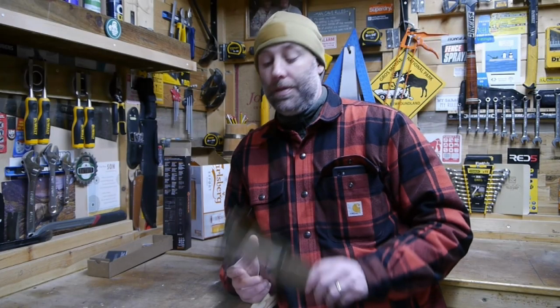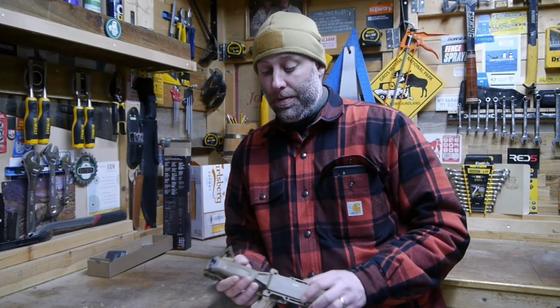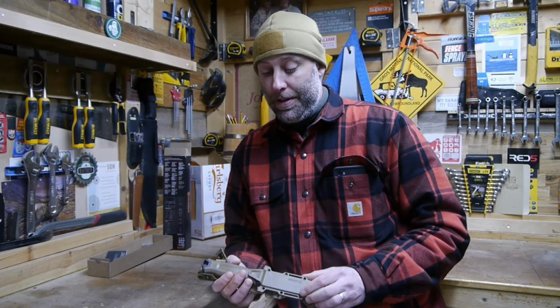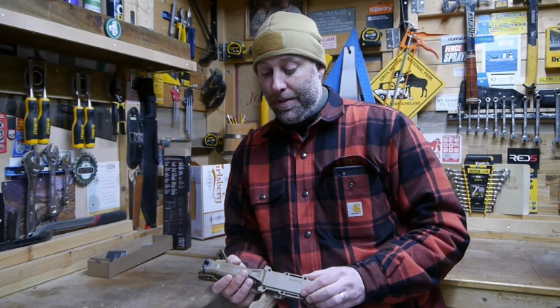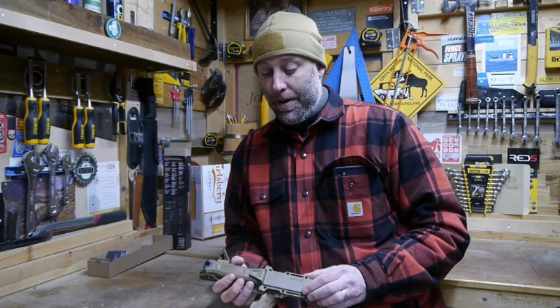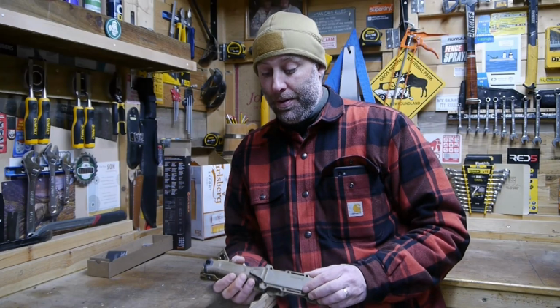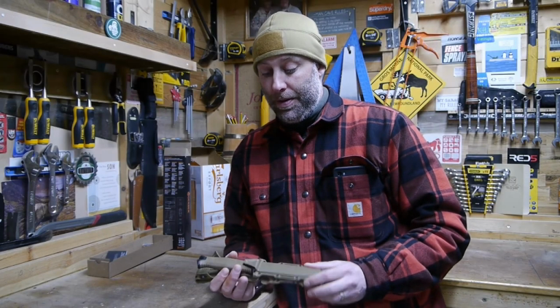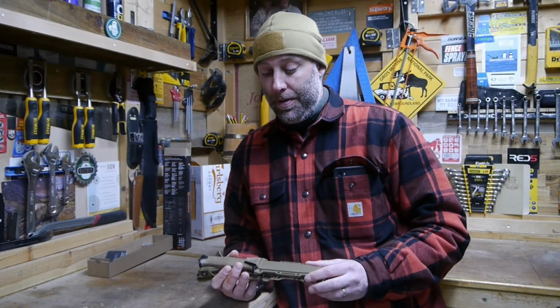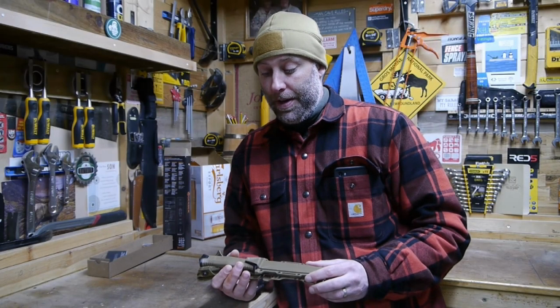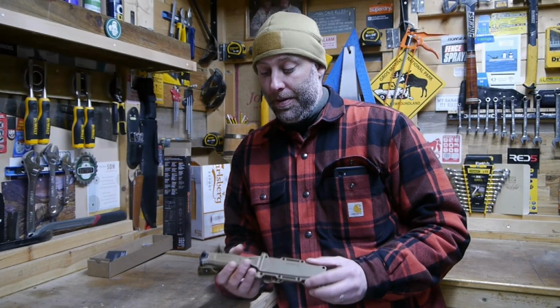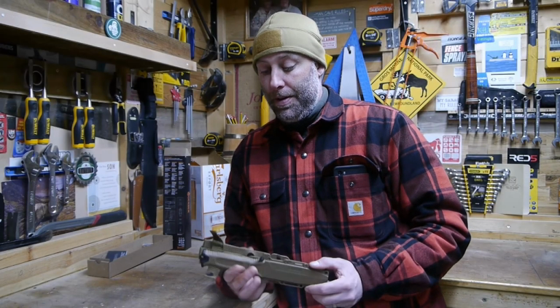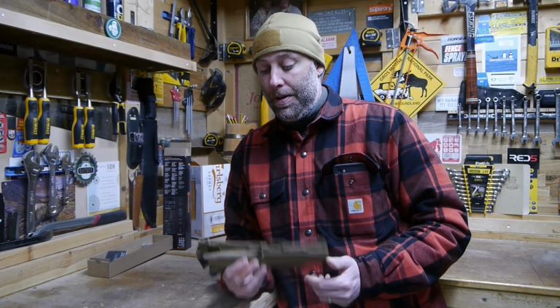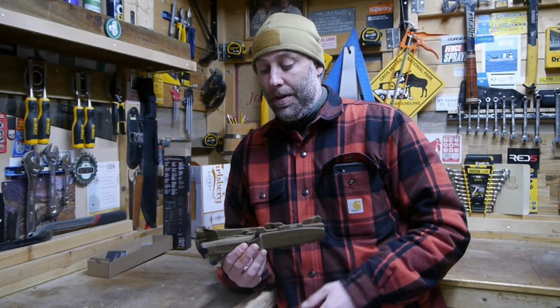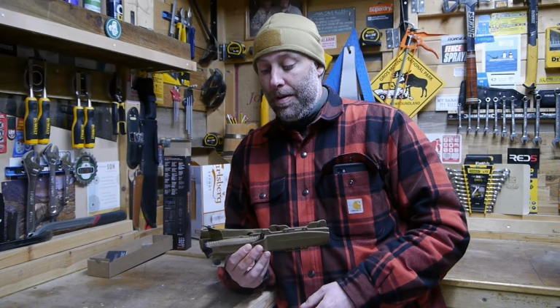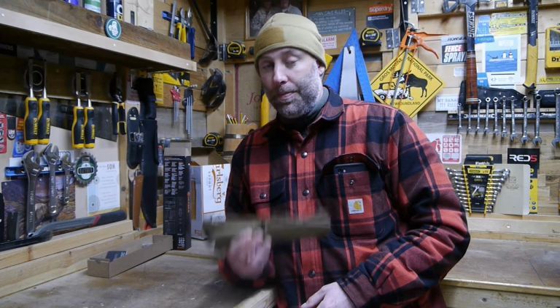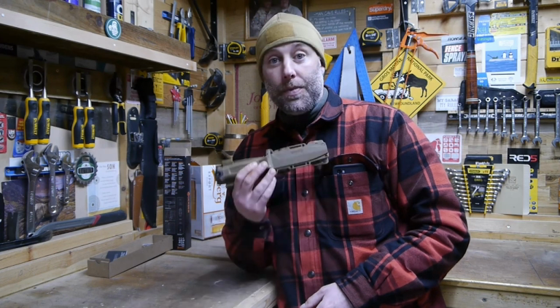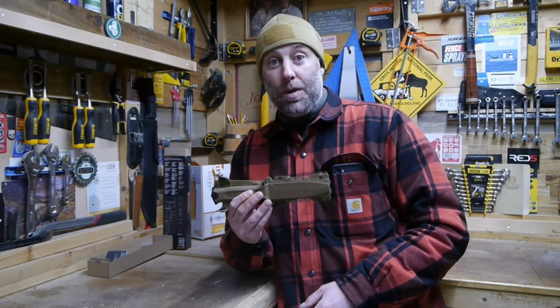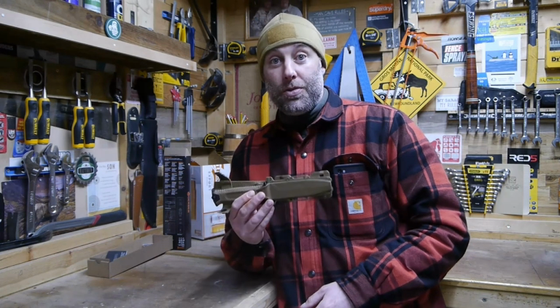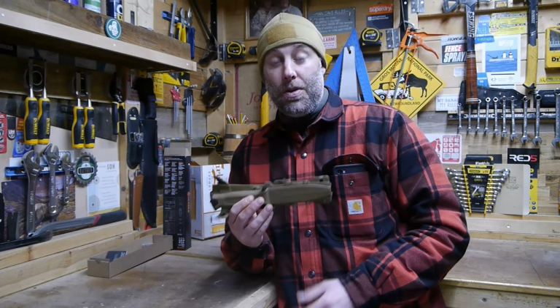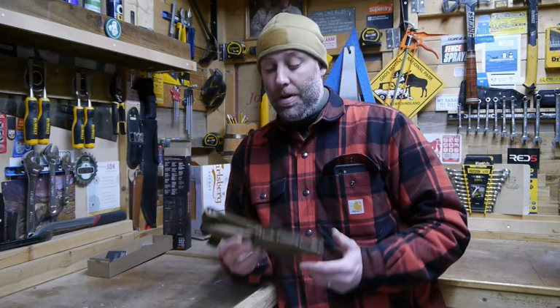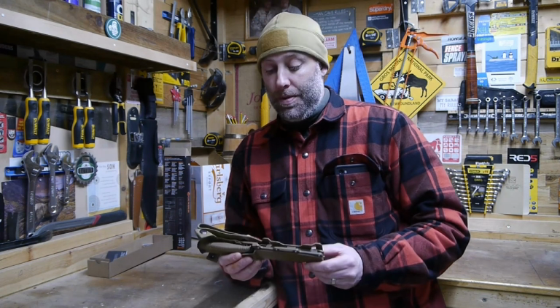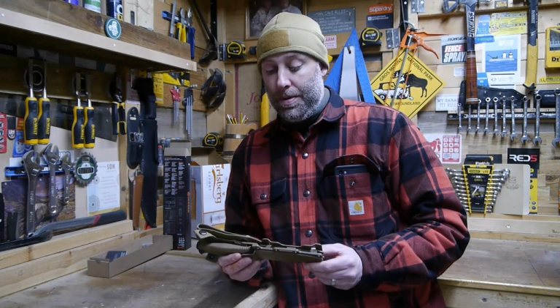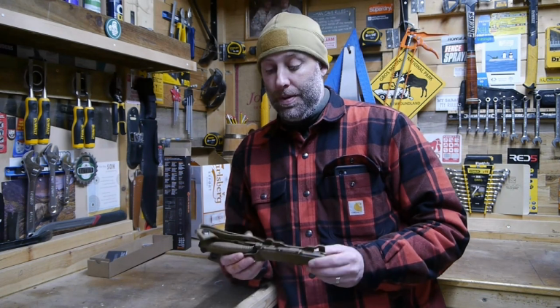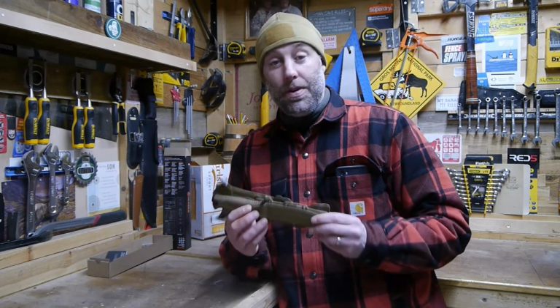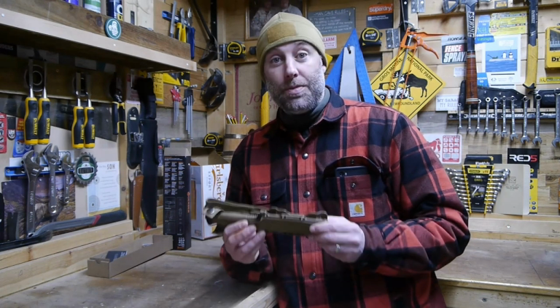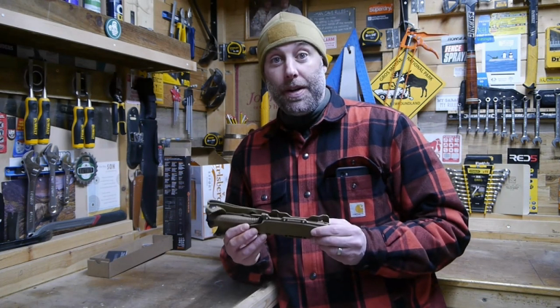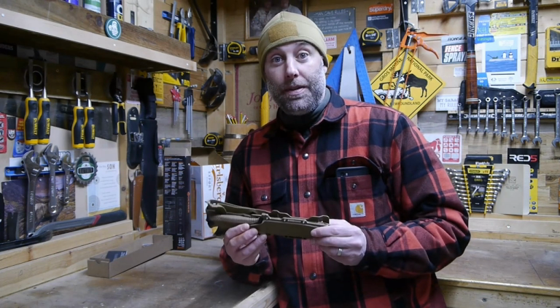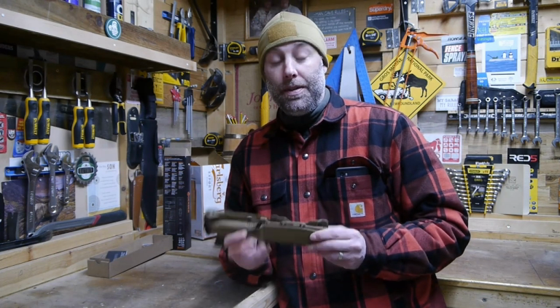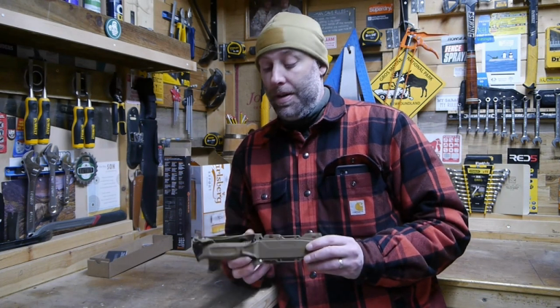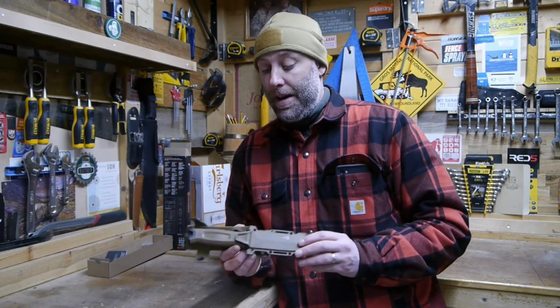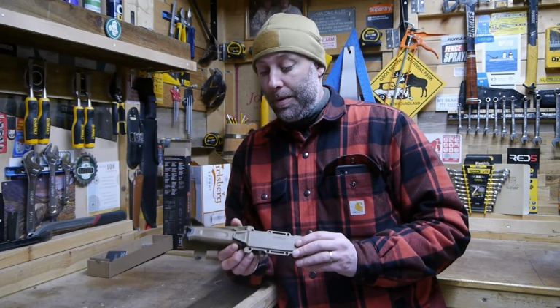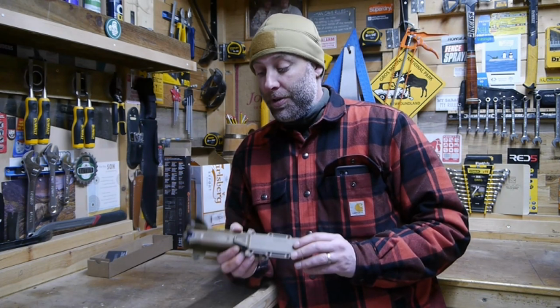The Gerber Strong Arm is an awesome bit of kit and I'm going to try to keep this as short, sweet, but informative as possible.